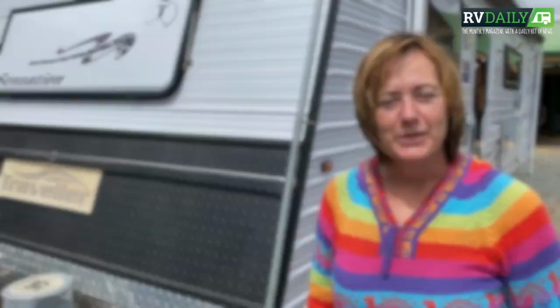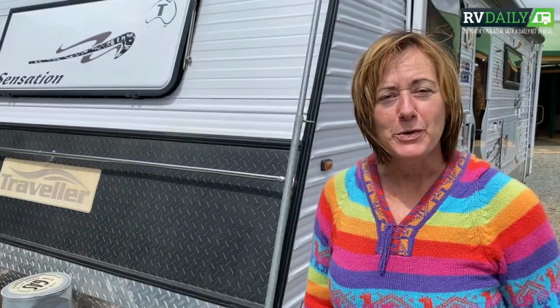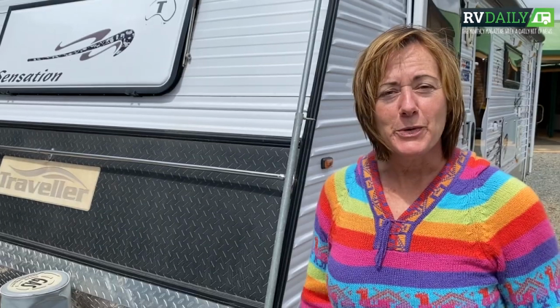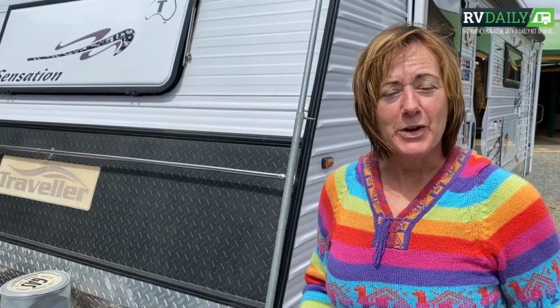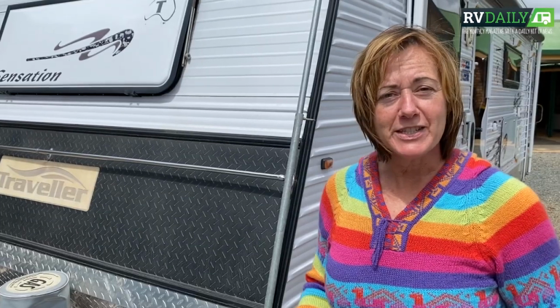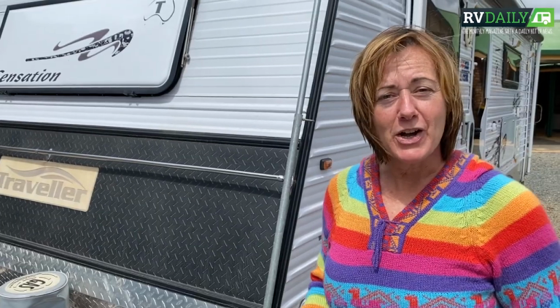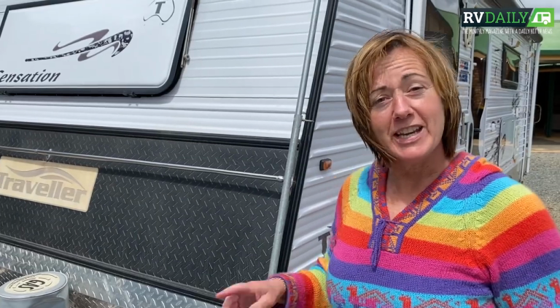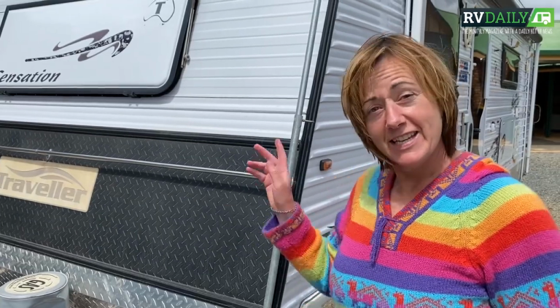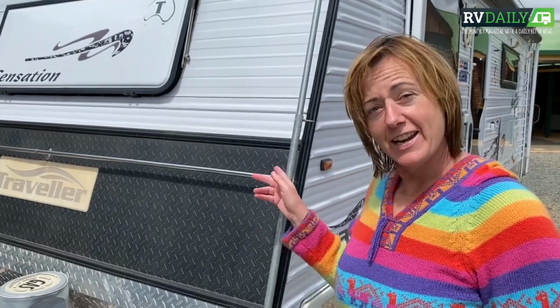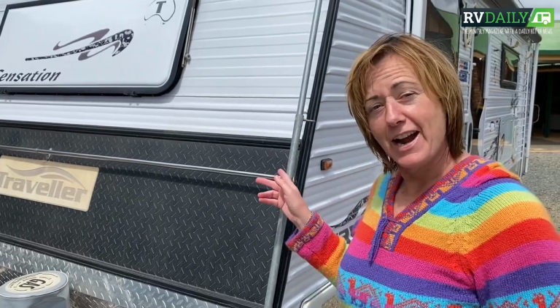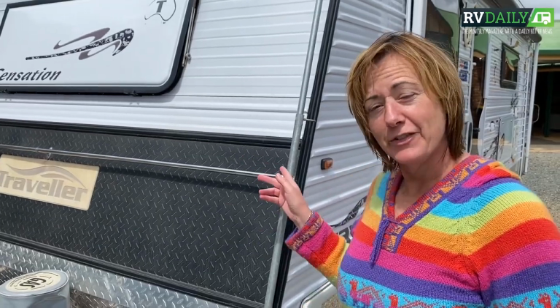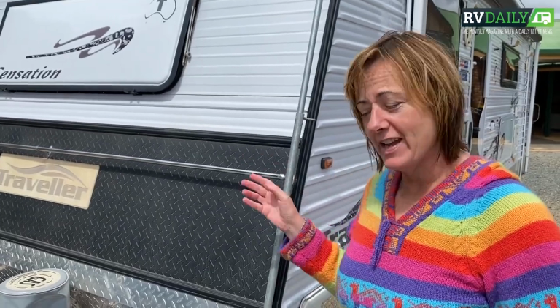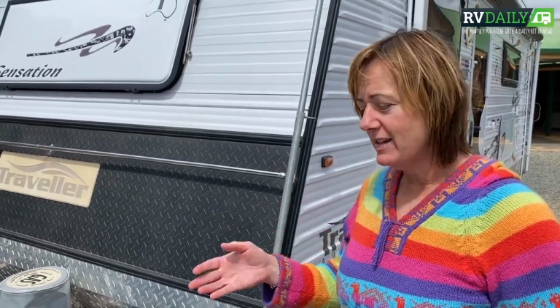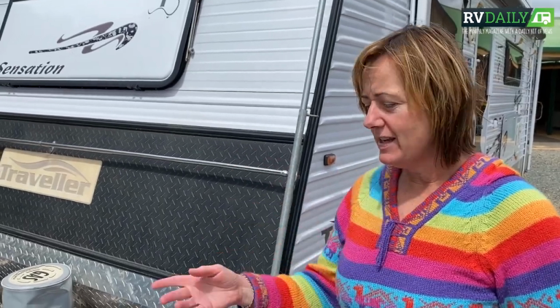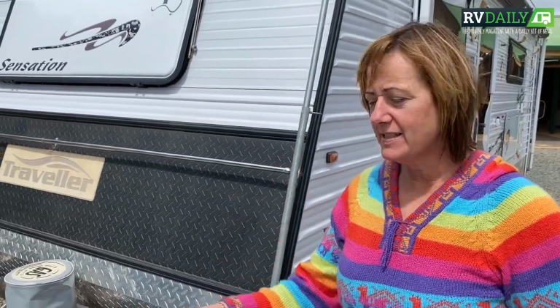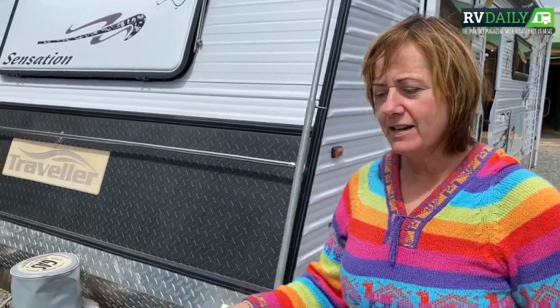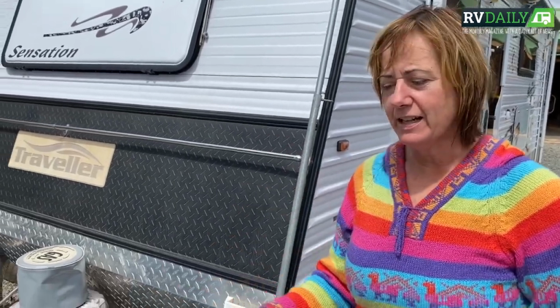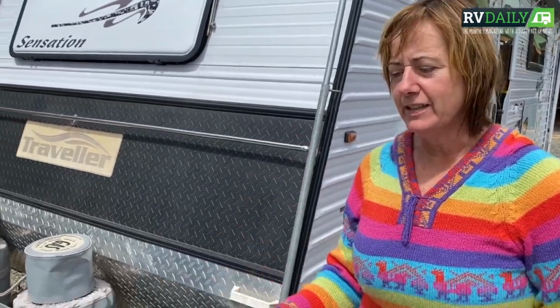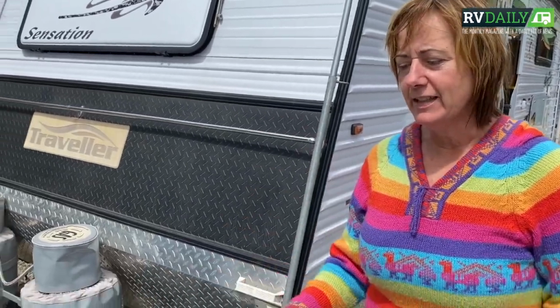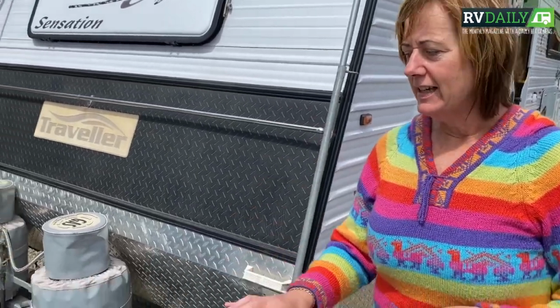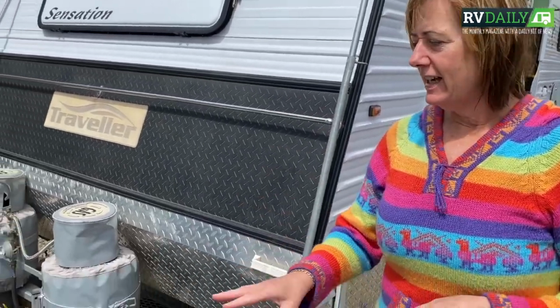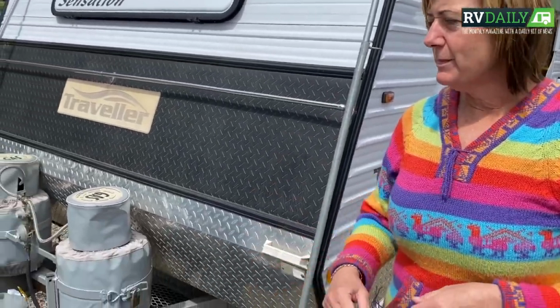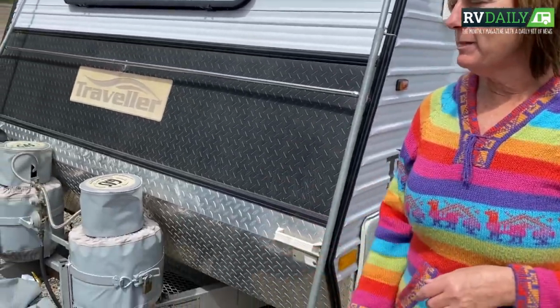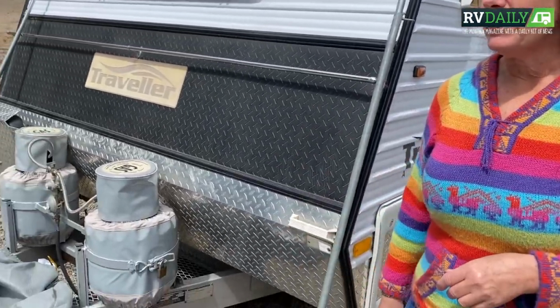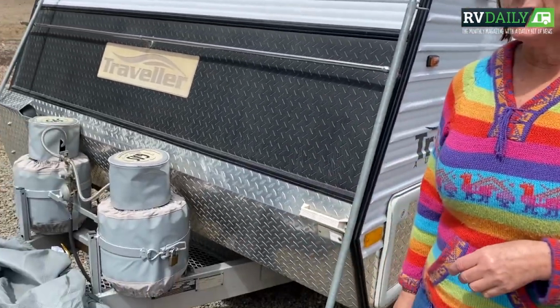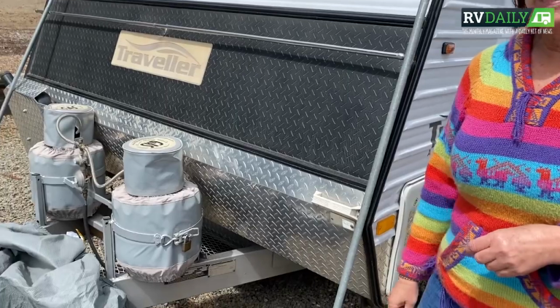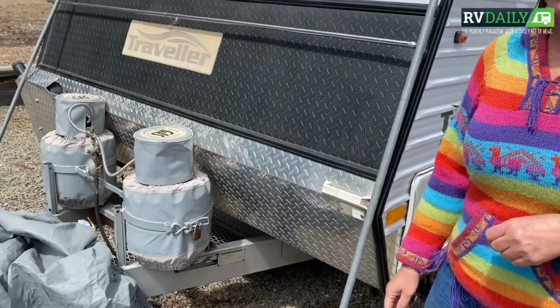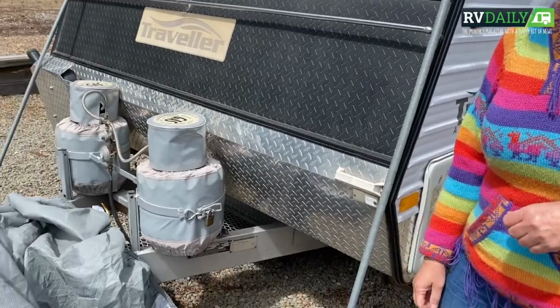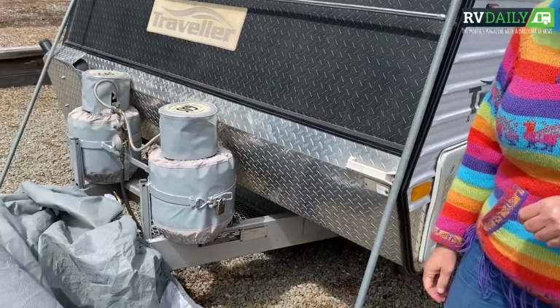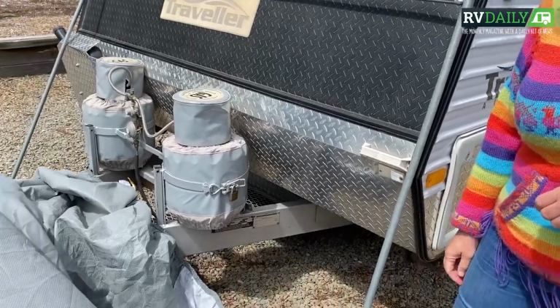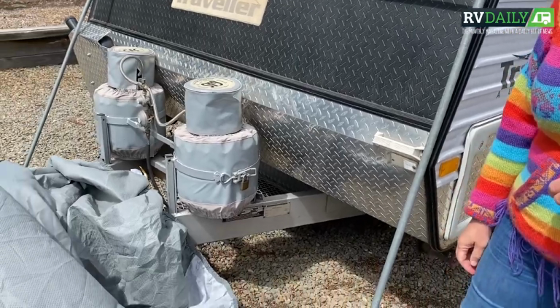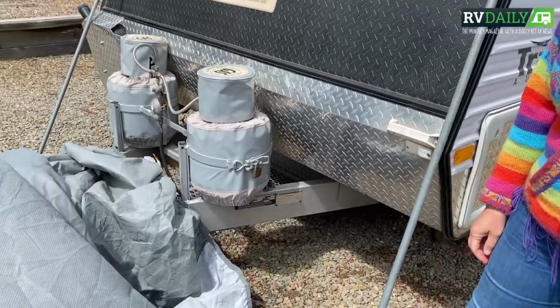We're outside. Here's our caravan. Here's our cover. At the moment we've already laid it out ready to go.